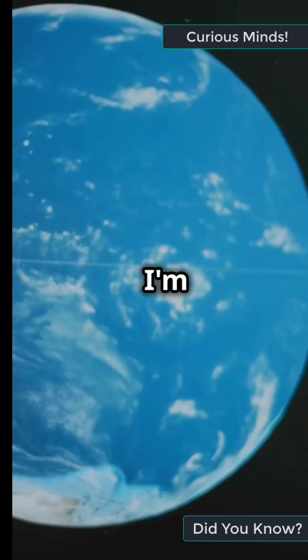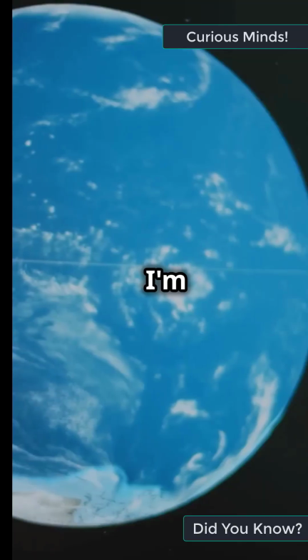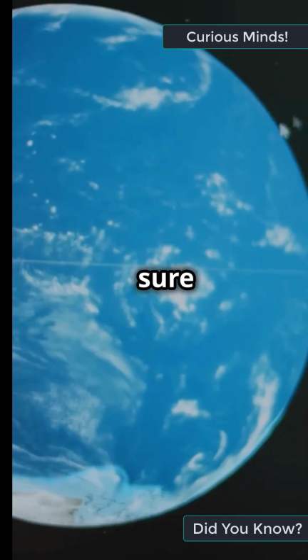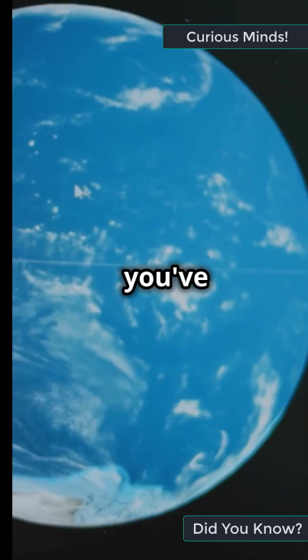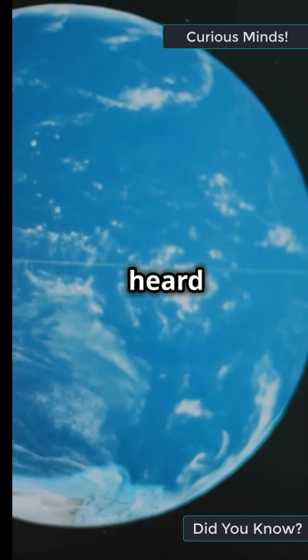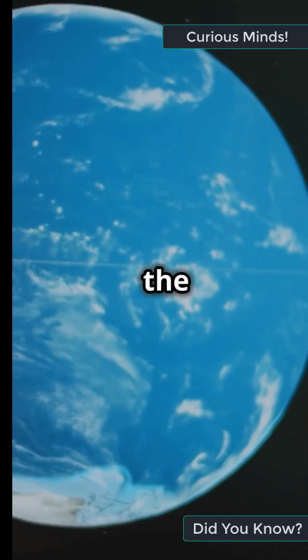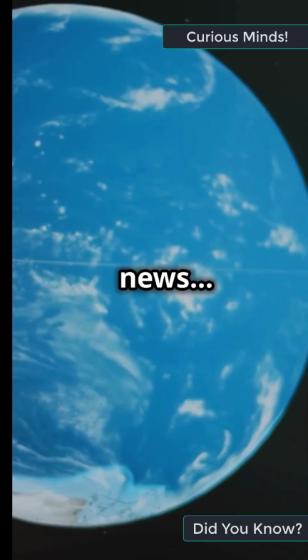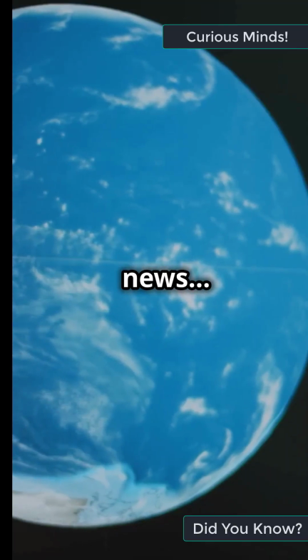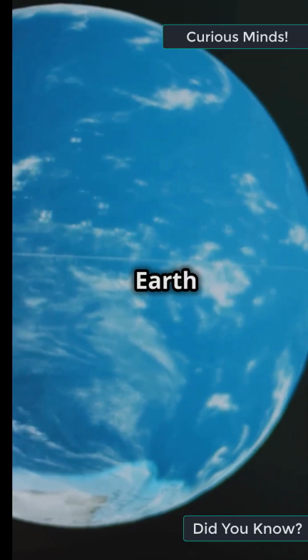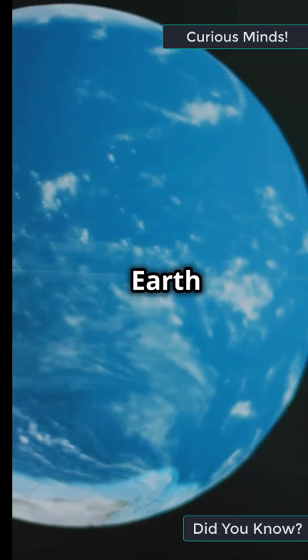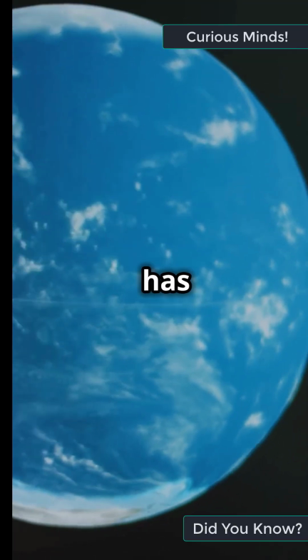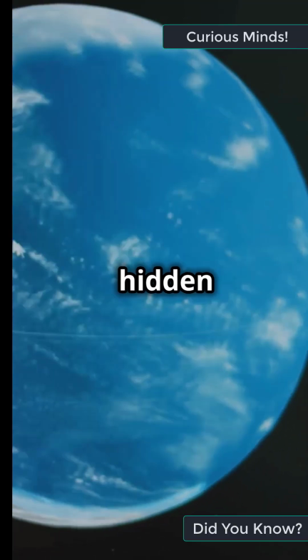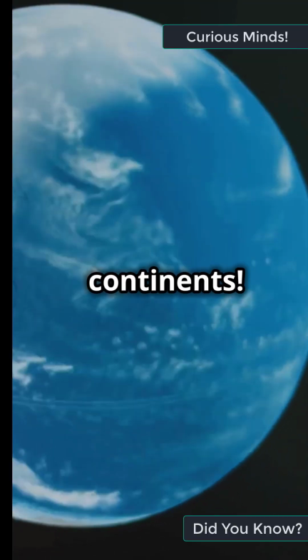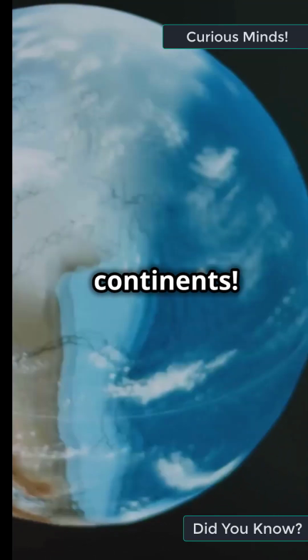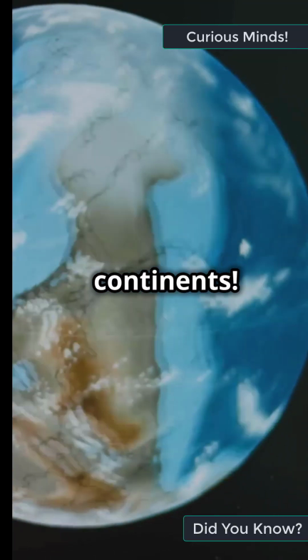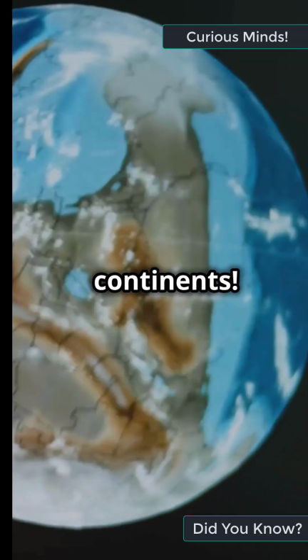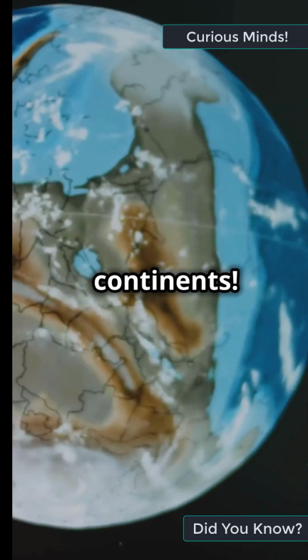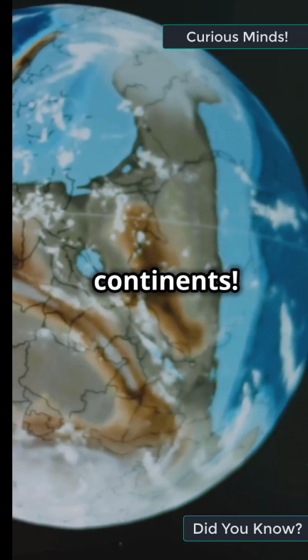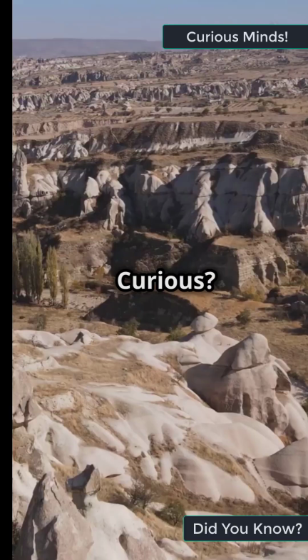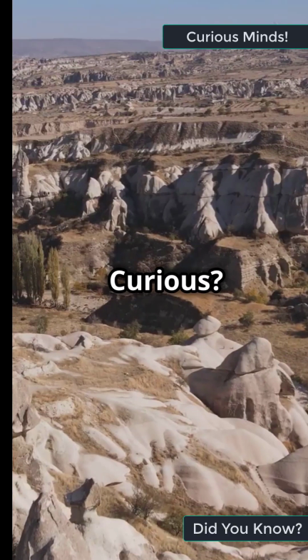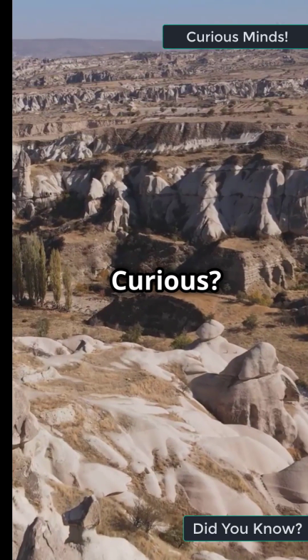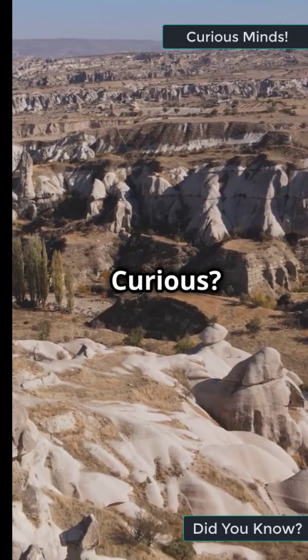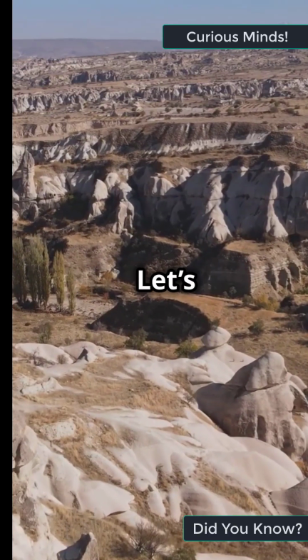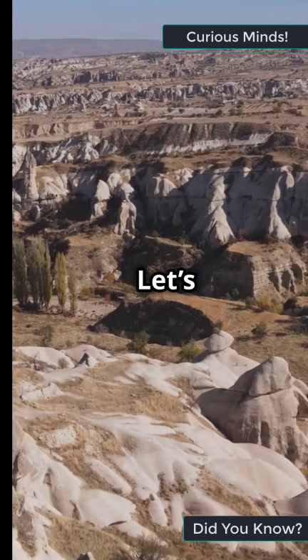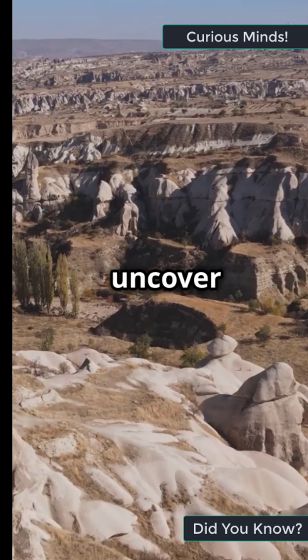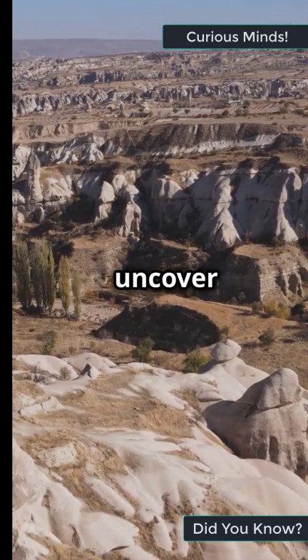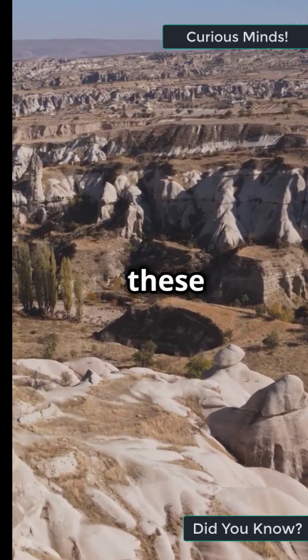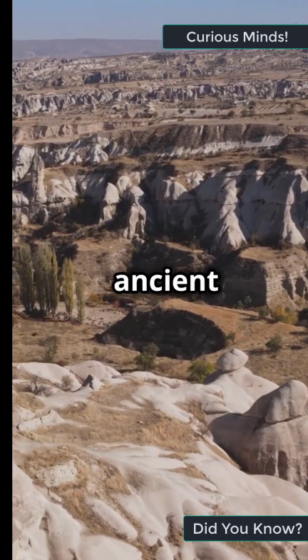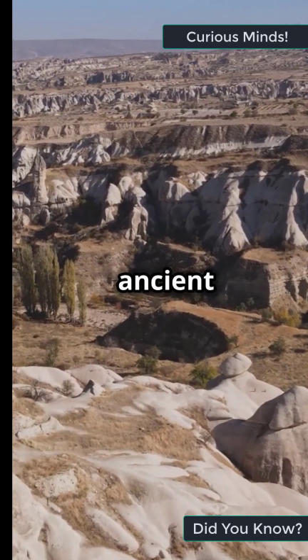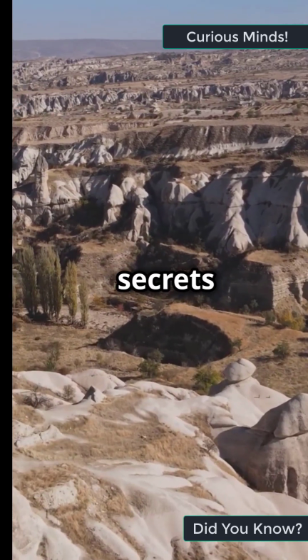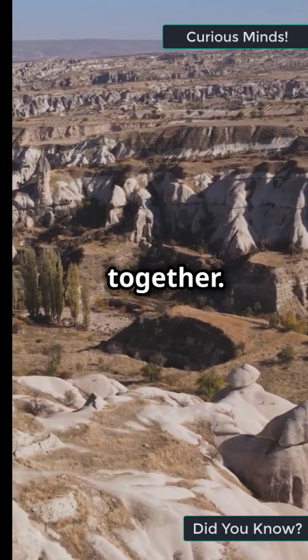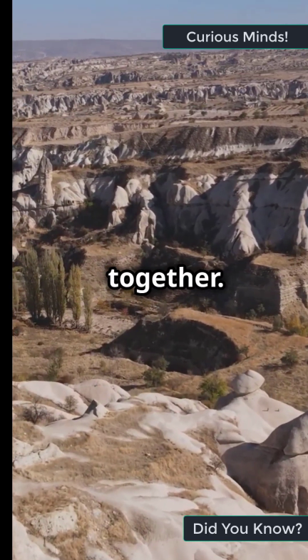I'm sure you've heard the news — Earth has hidden continents. Curious? Let's uncover these ancient secrets together.